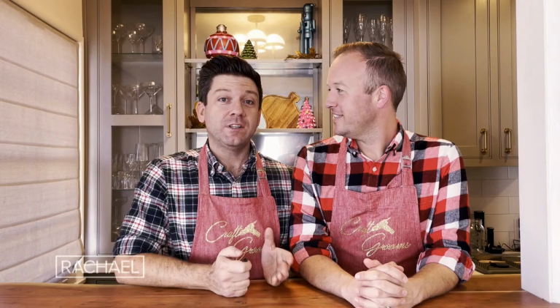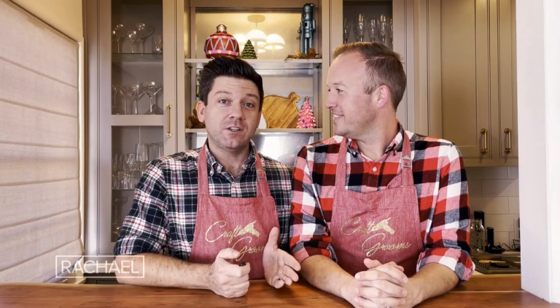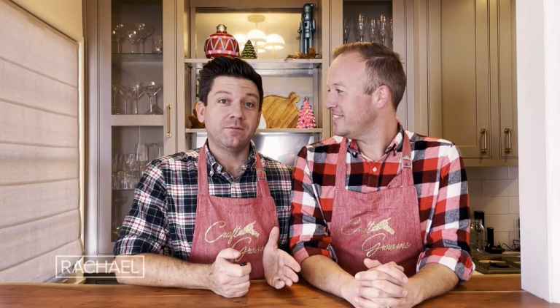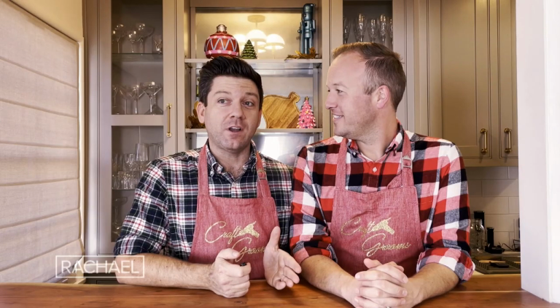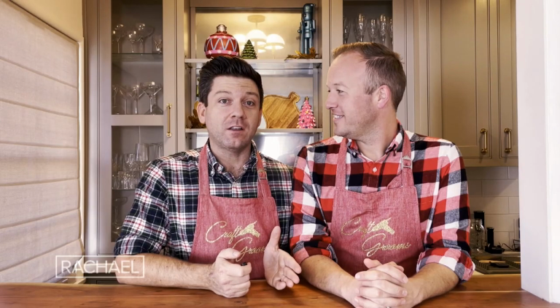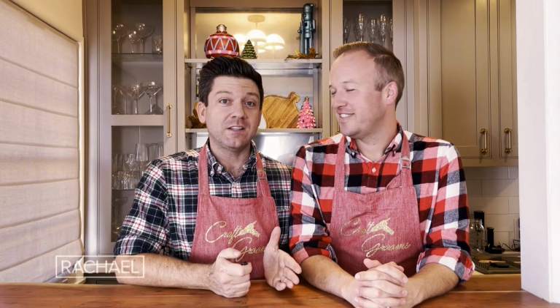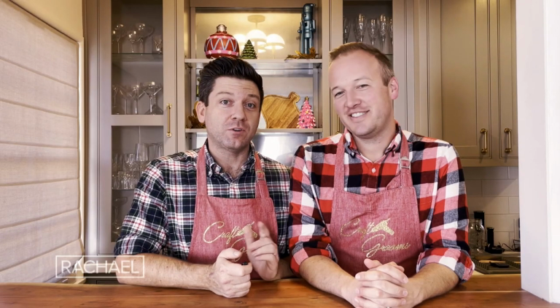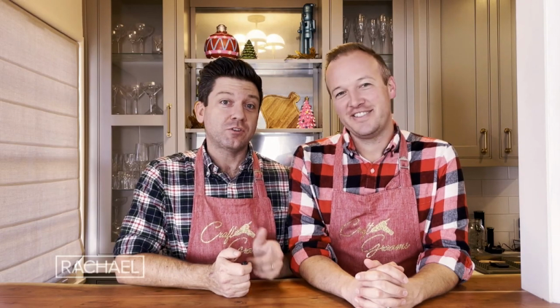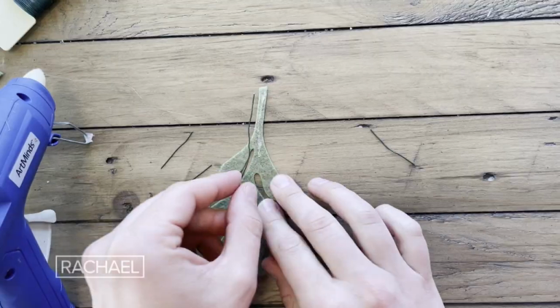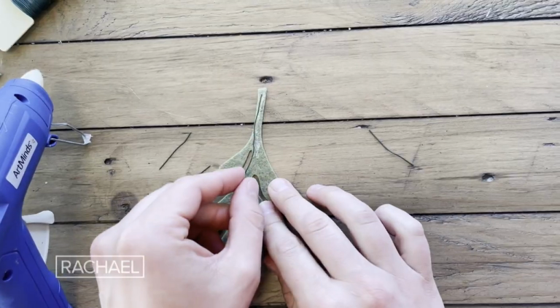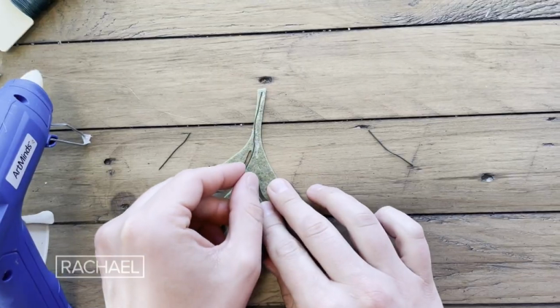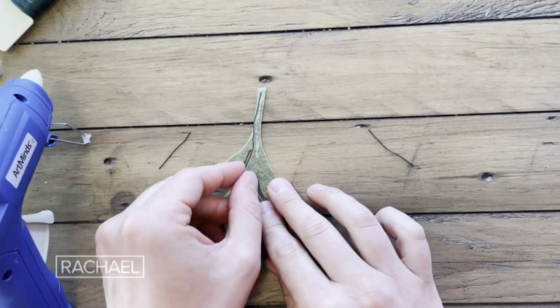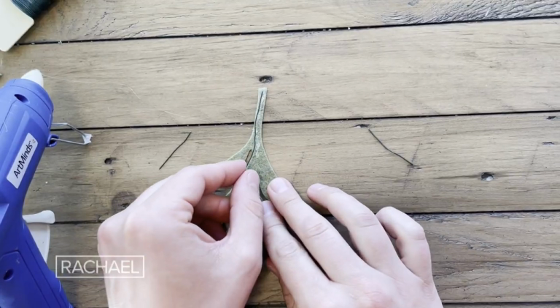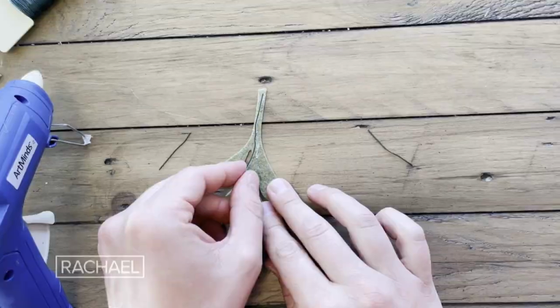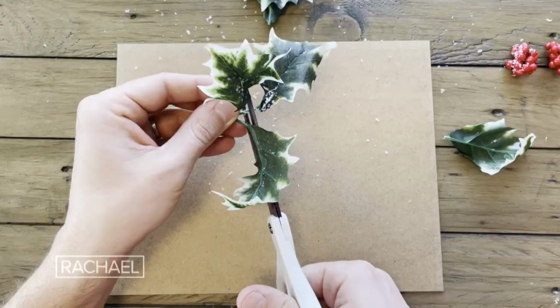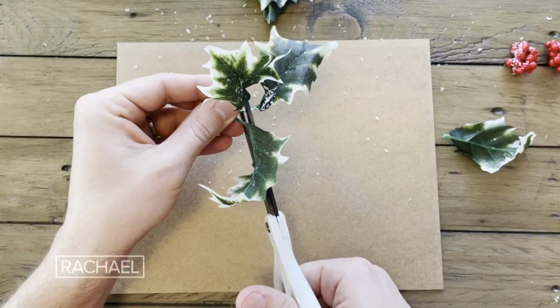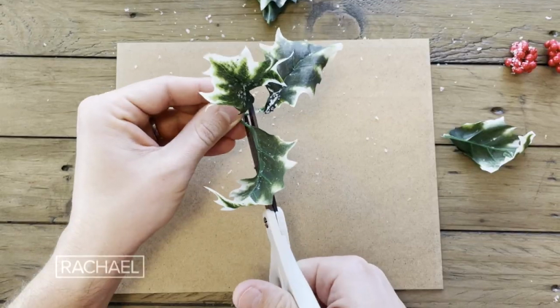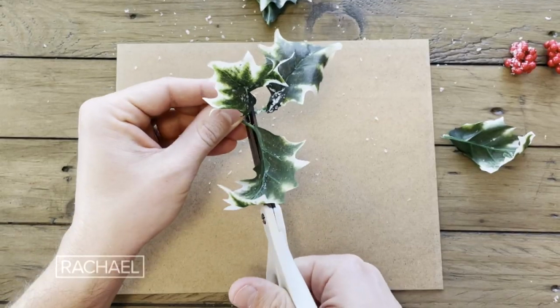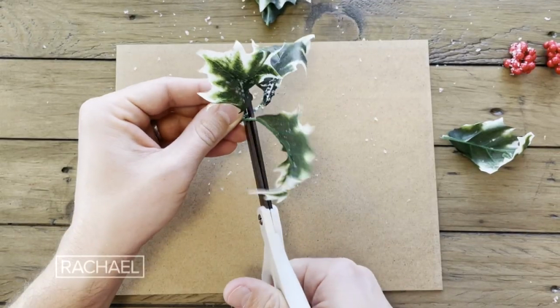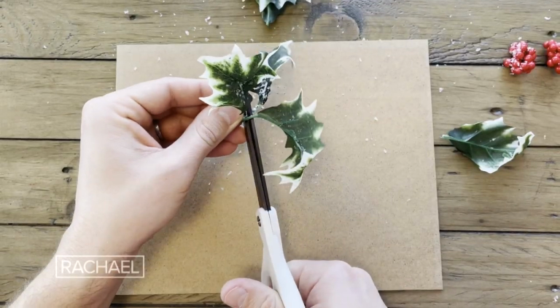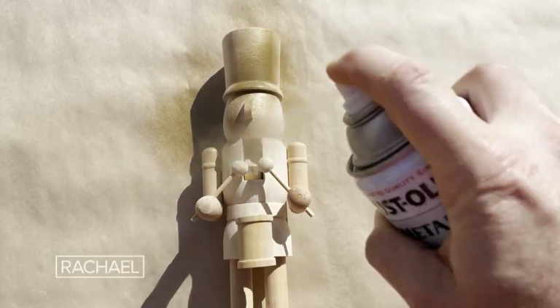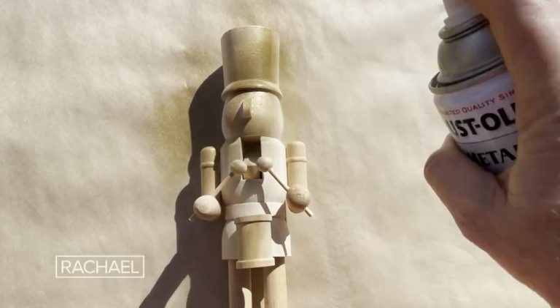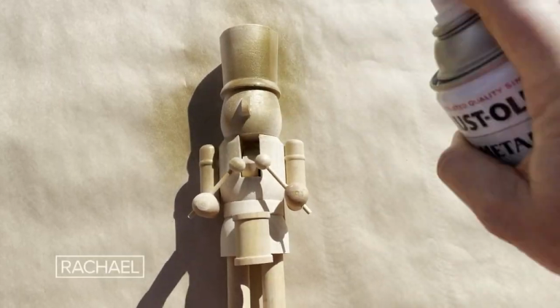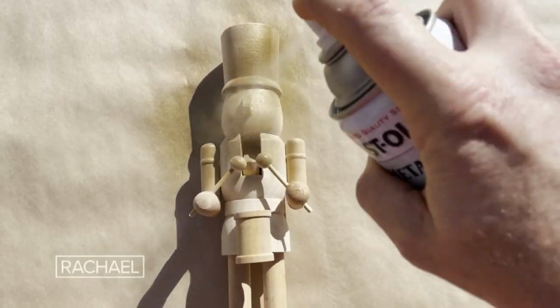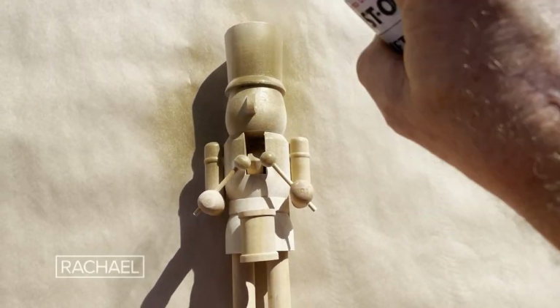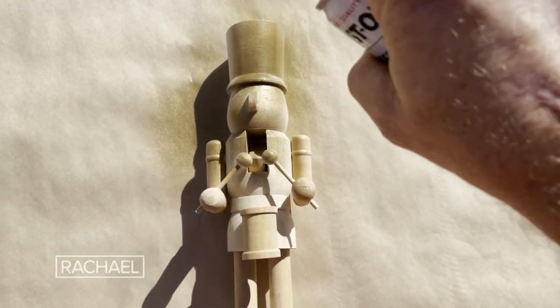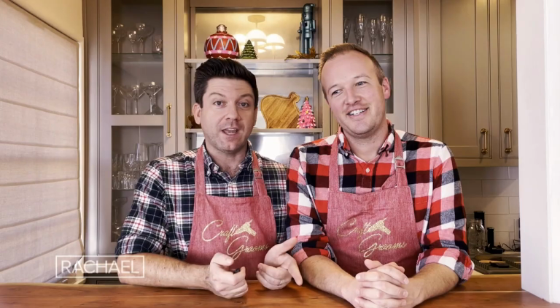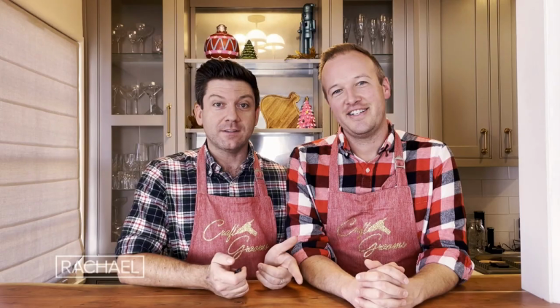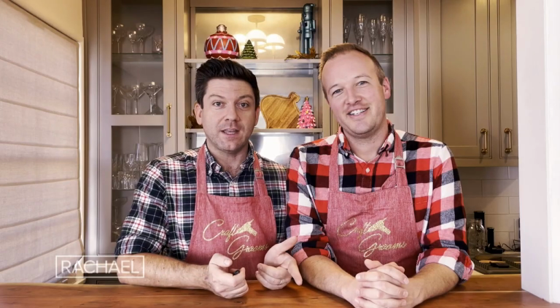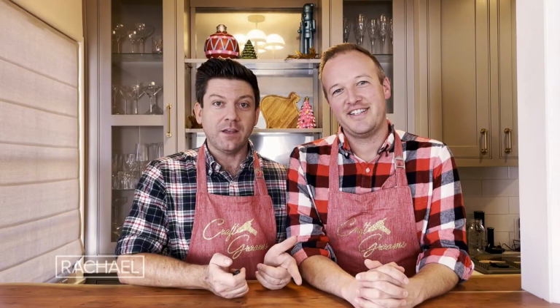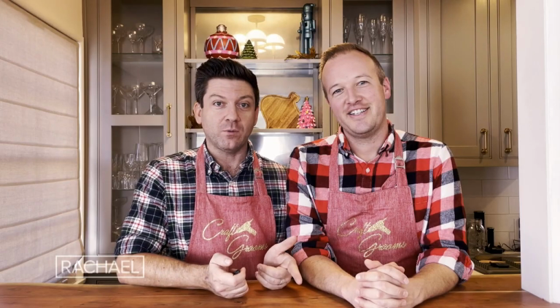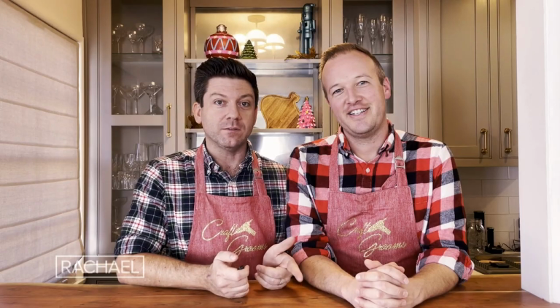This year for the holidays, we're going to show you some easy DIY projects you can do at home for your guests and loved ones.